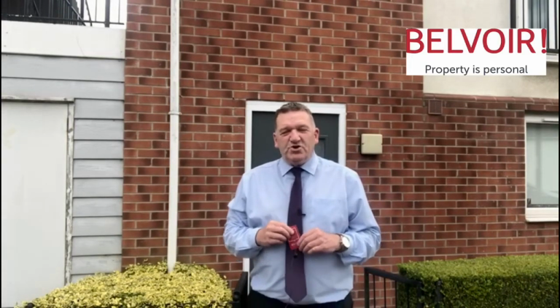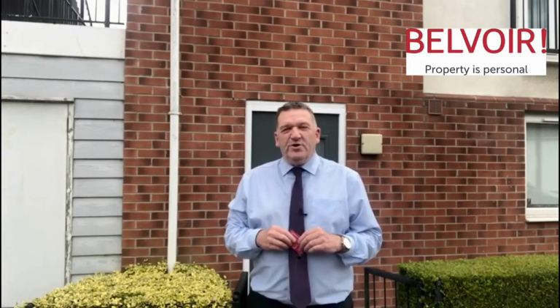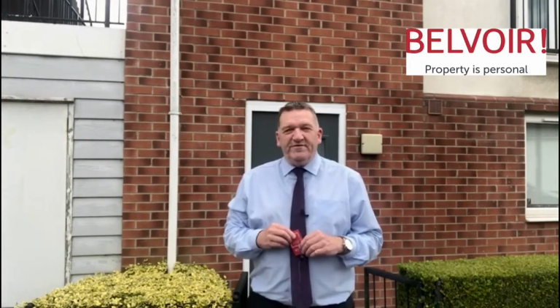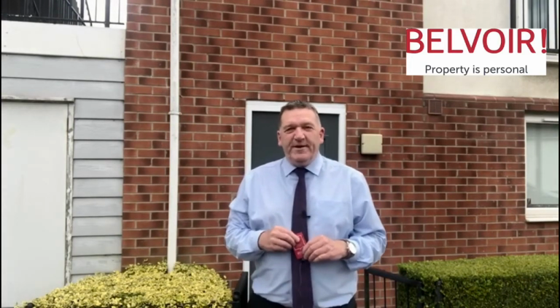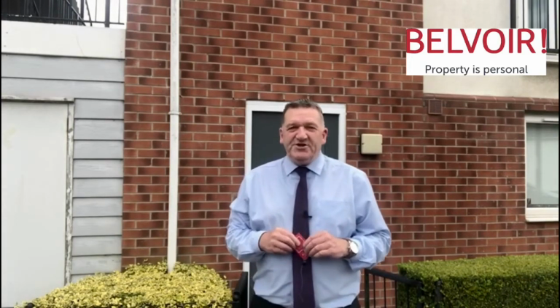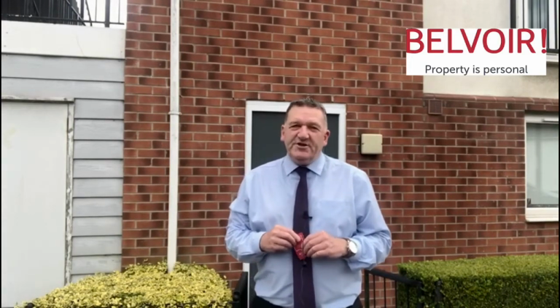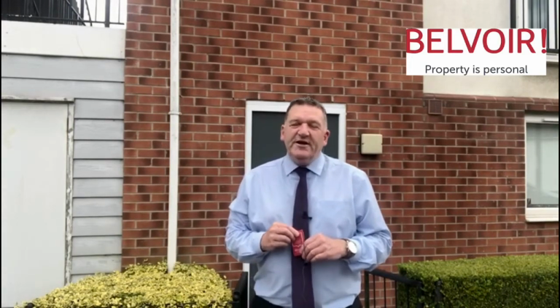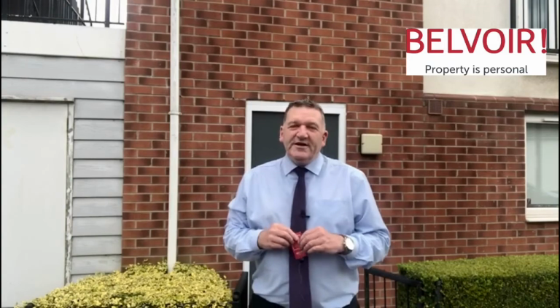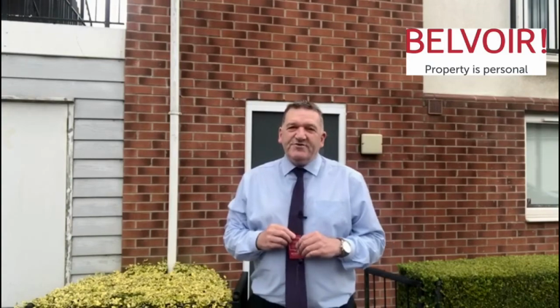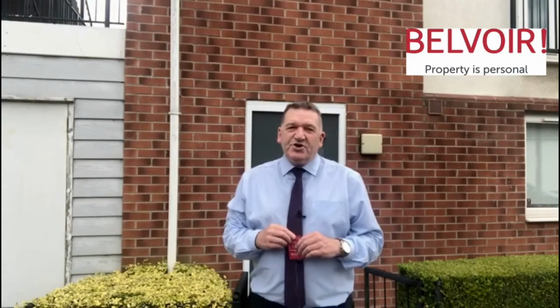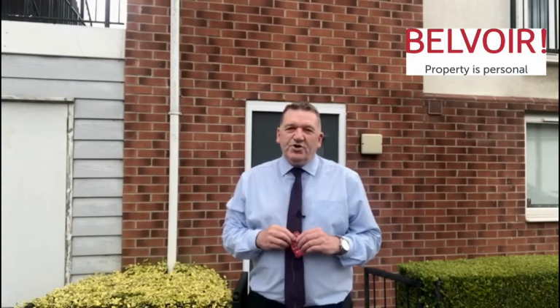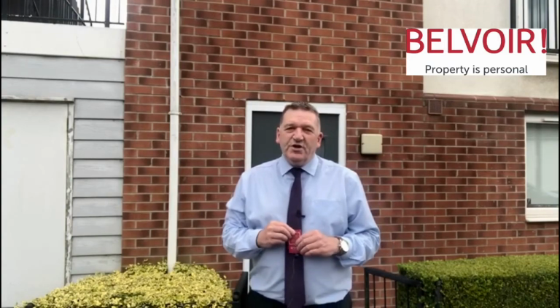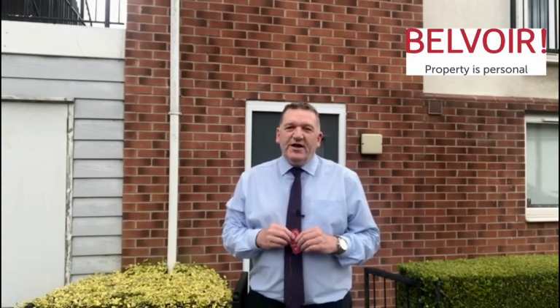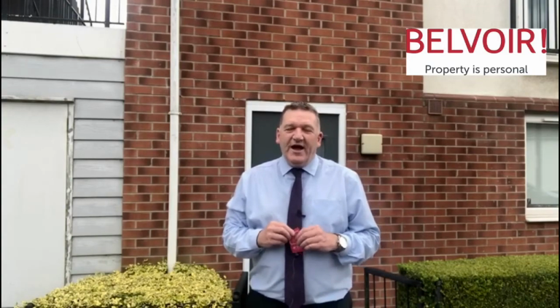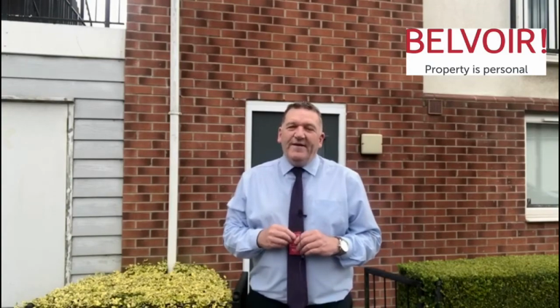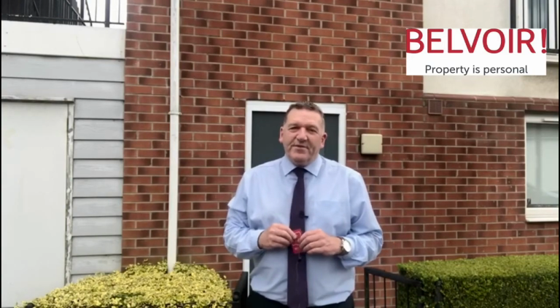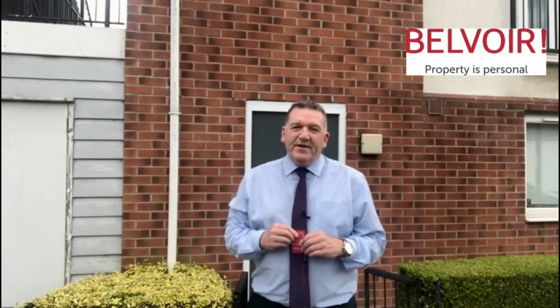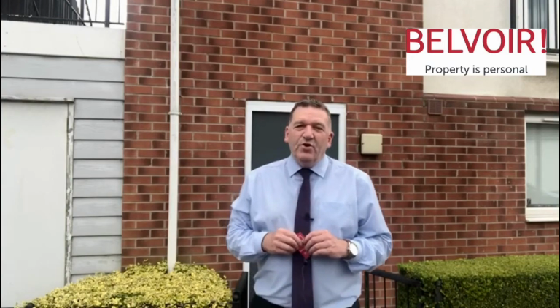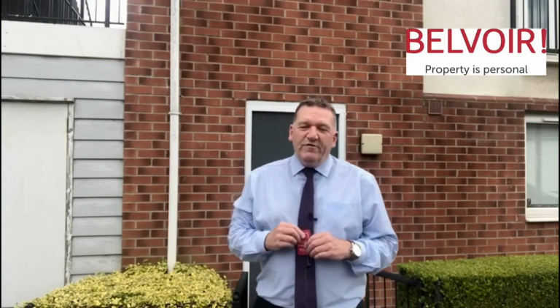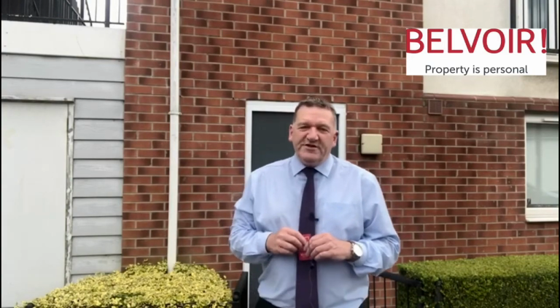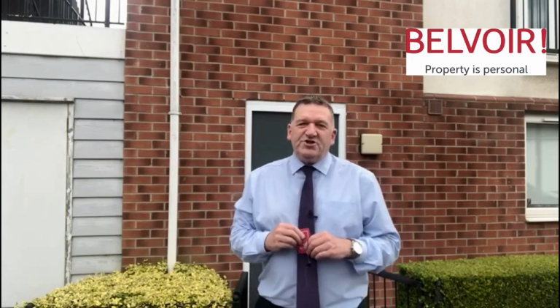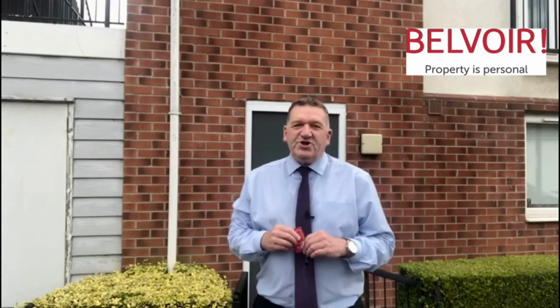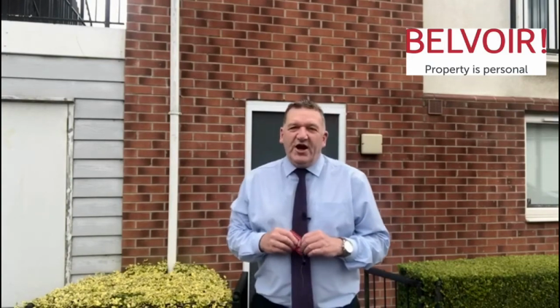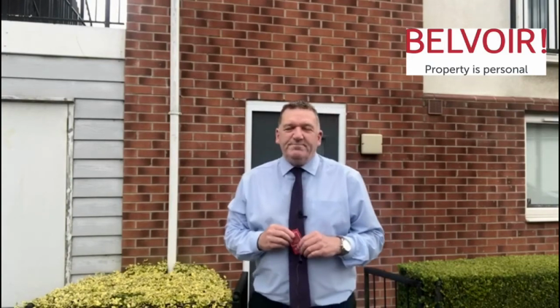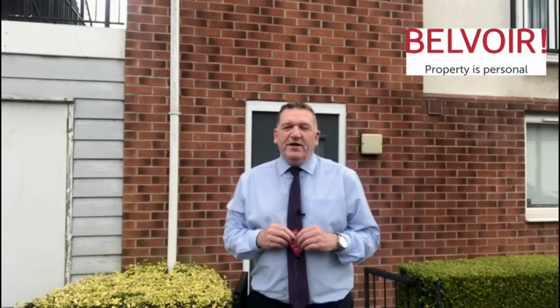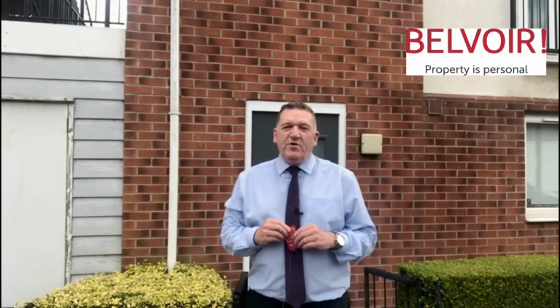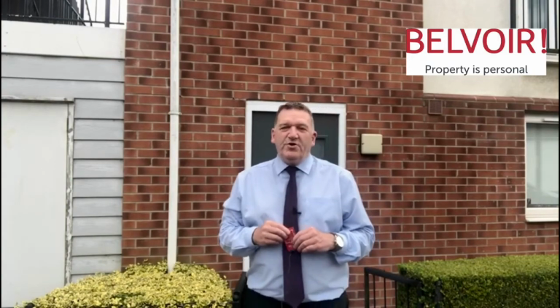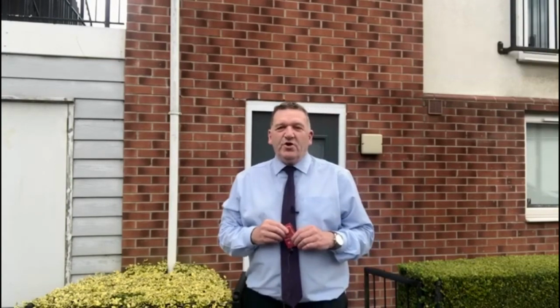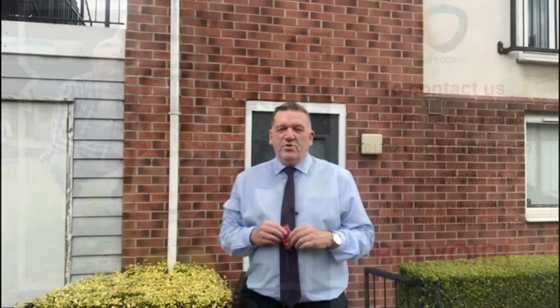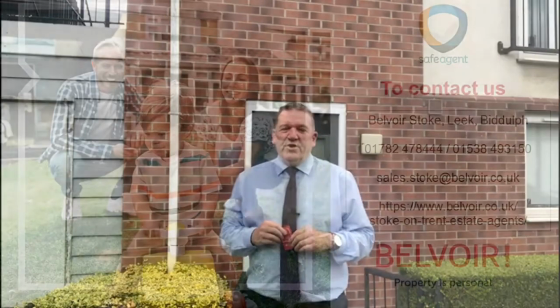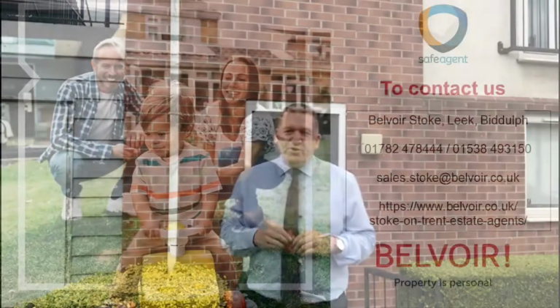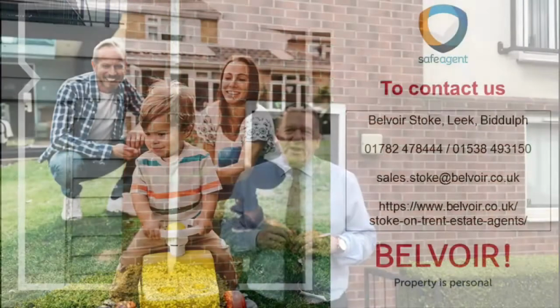If you want some more information, give us a call or visit us at delvoir.co.uk.